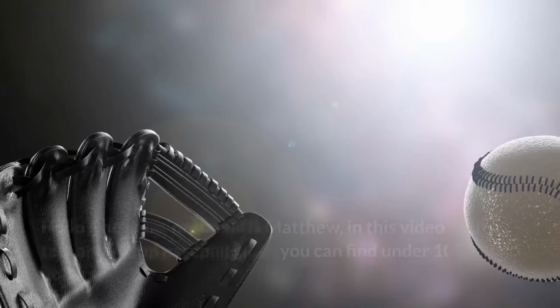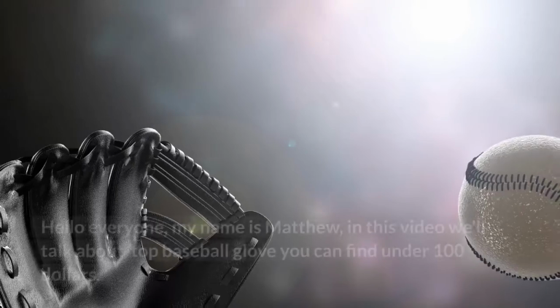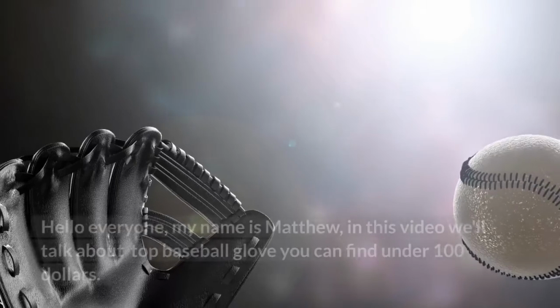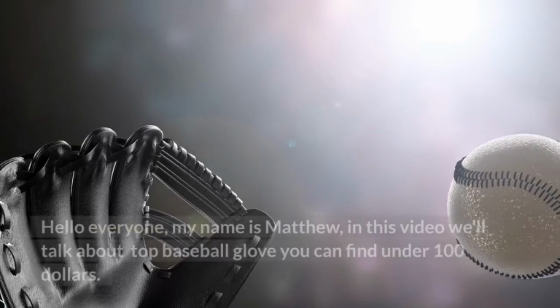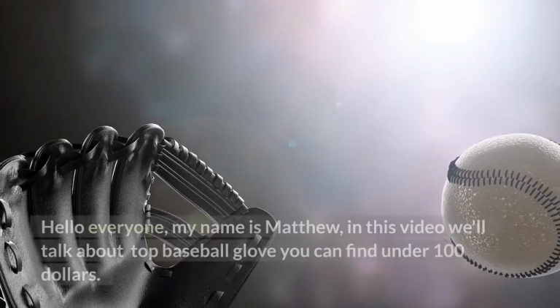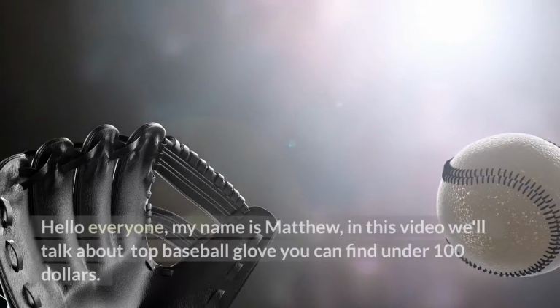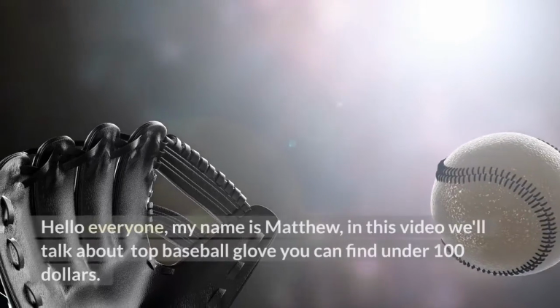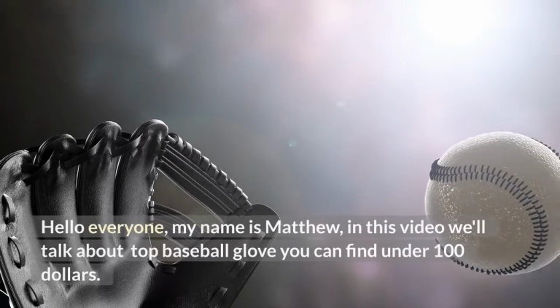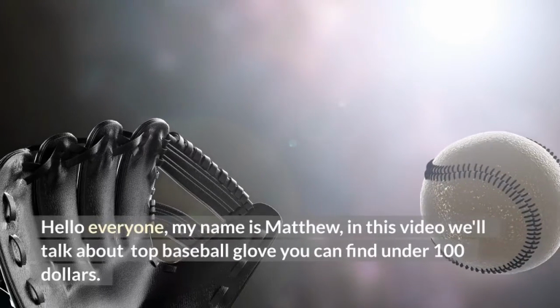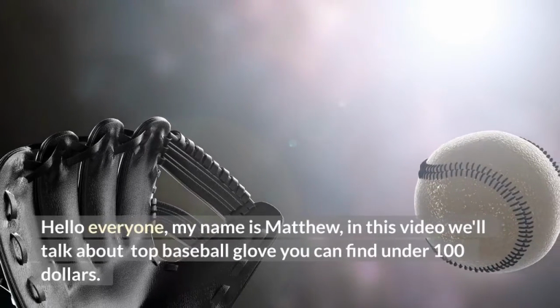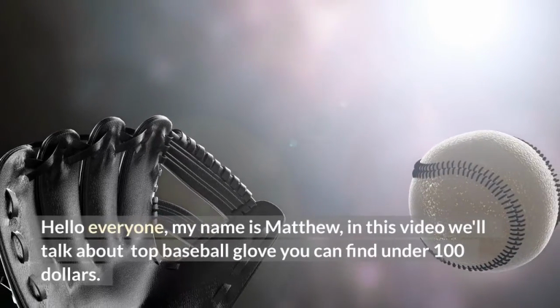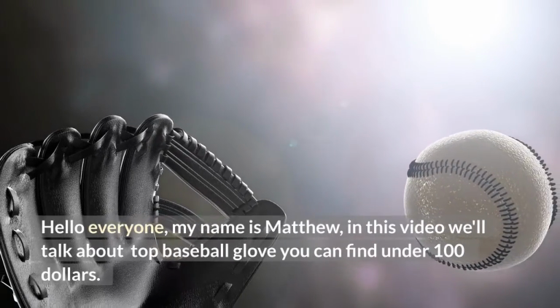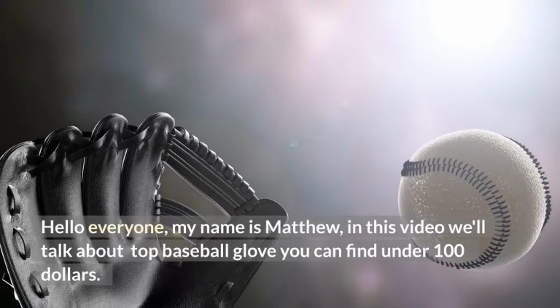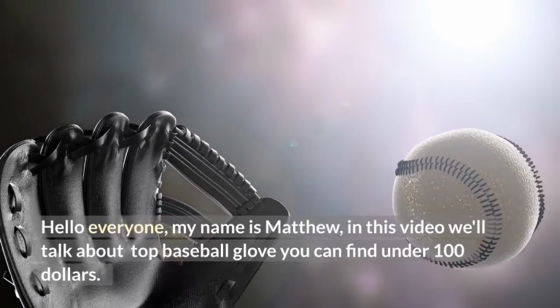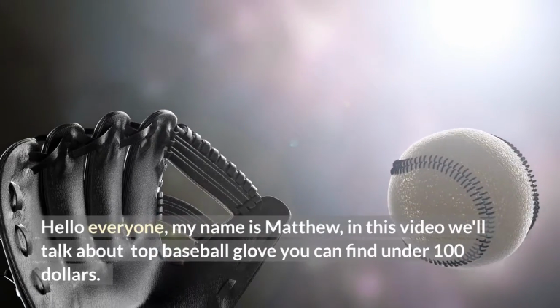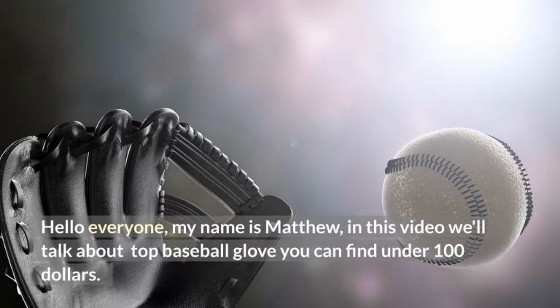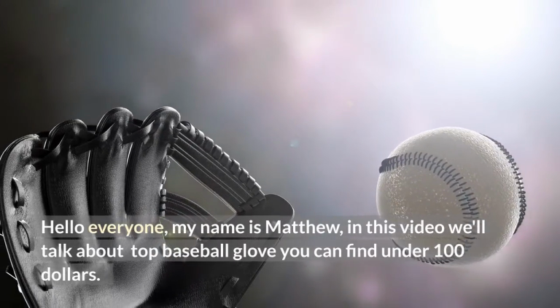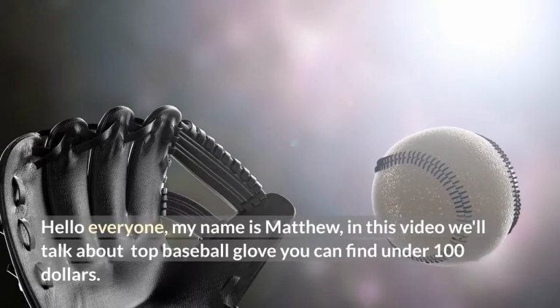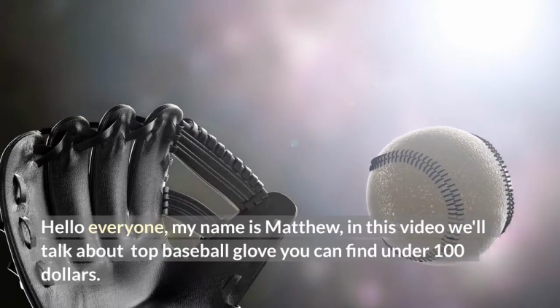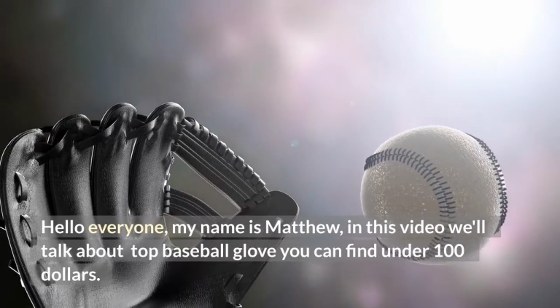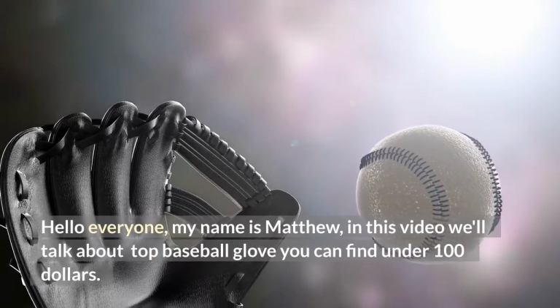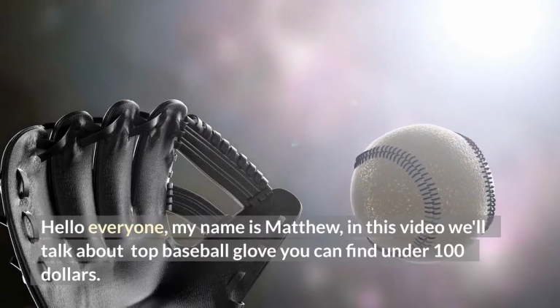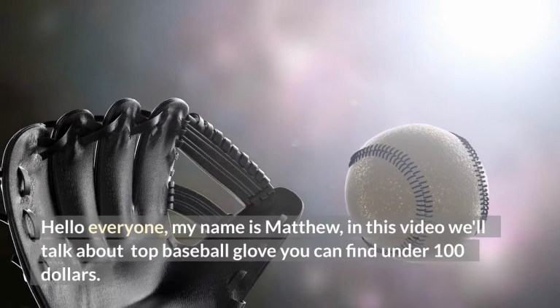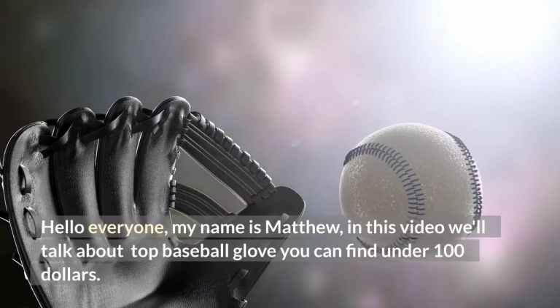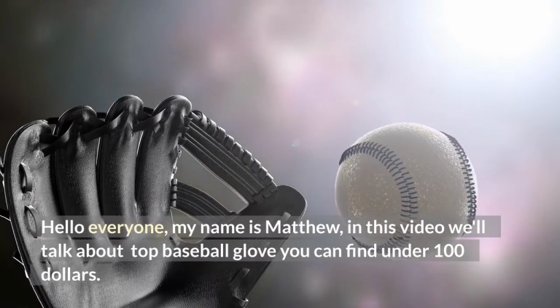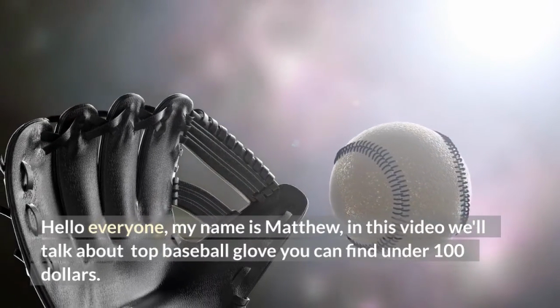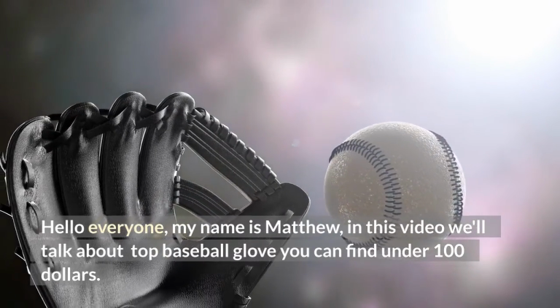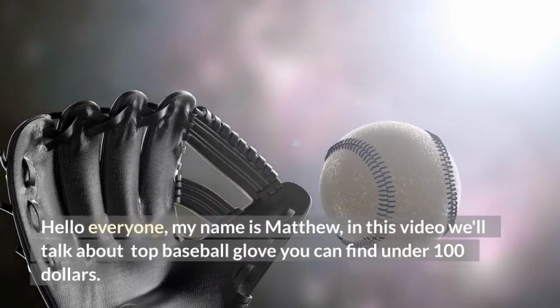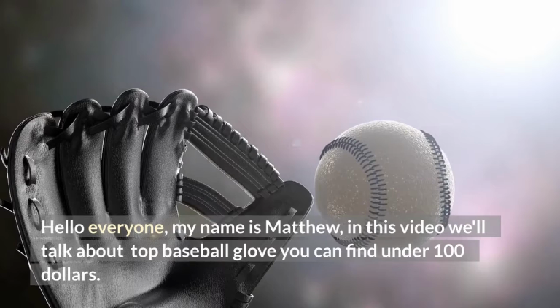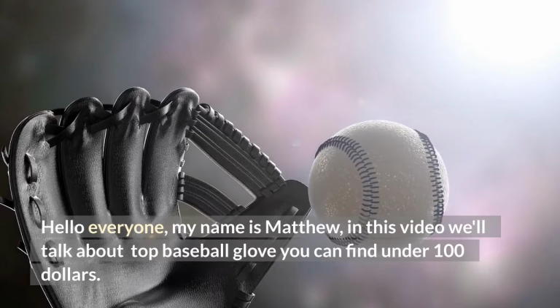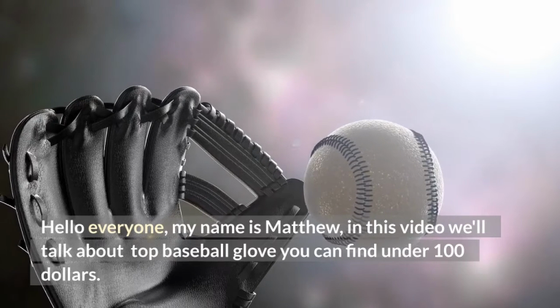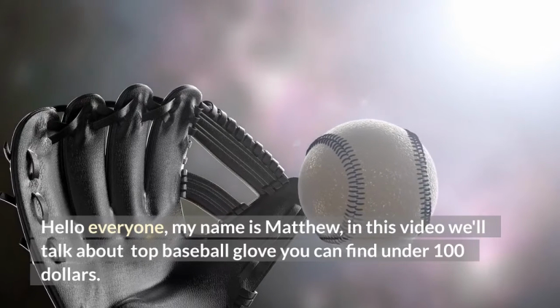Hello everyone, my name is Matthew. In this video we'll talk about top baseball gloves you can find under $100.